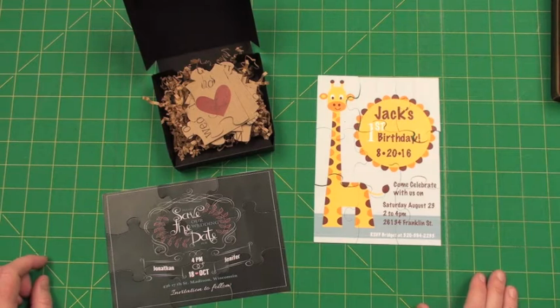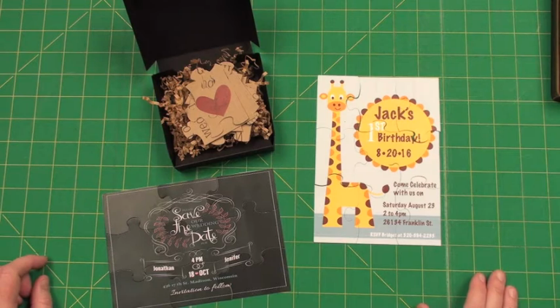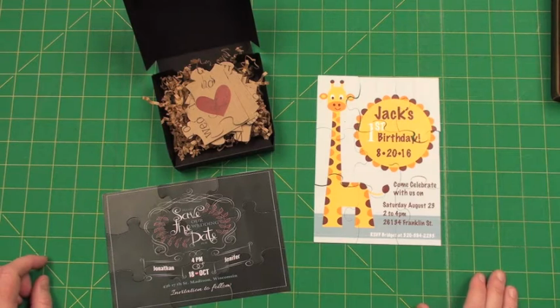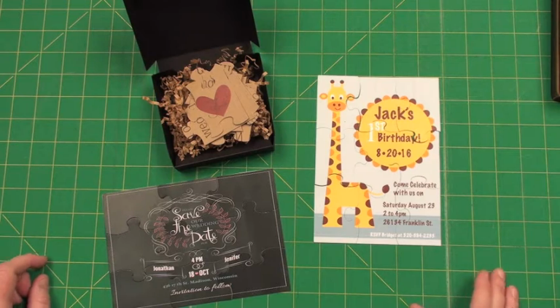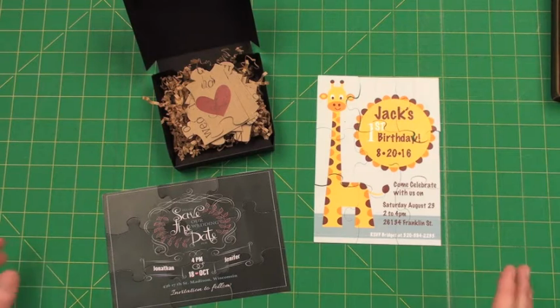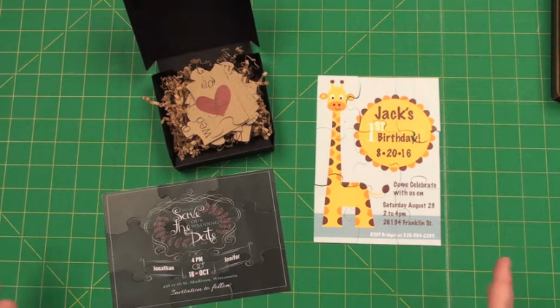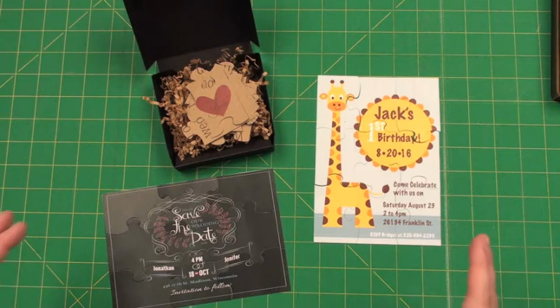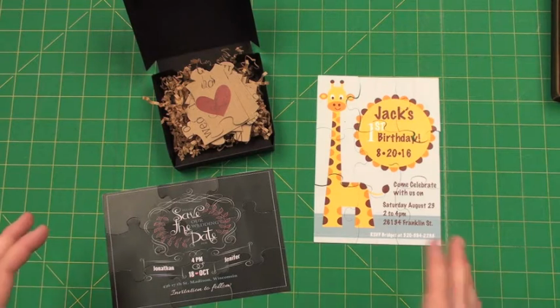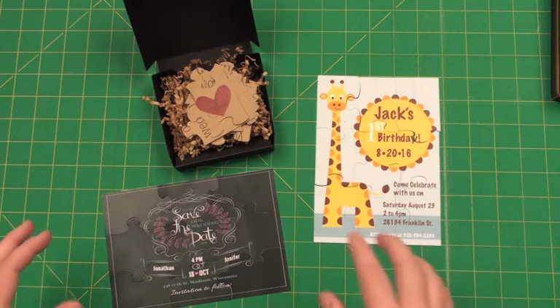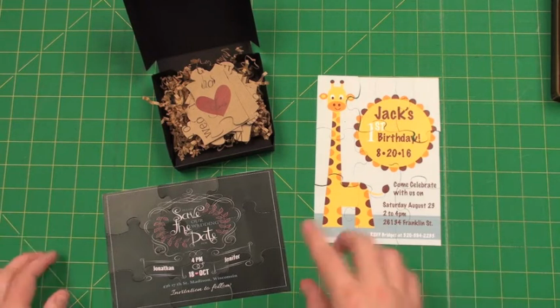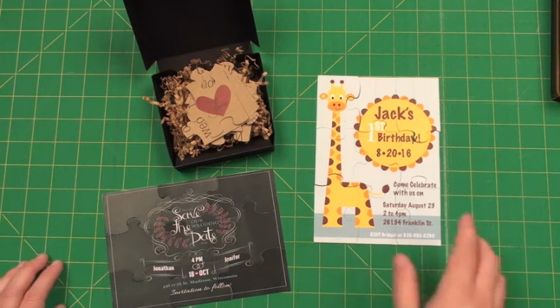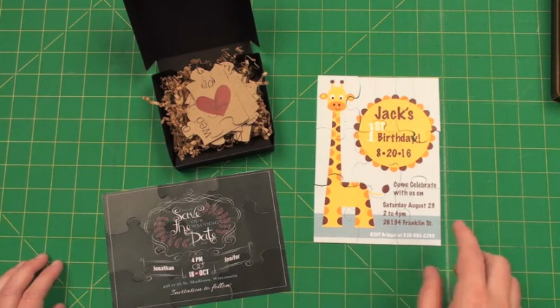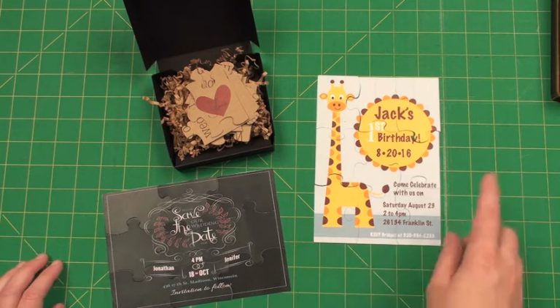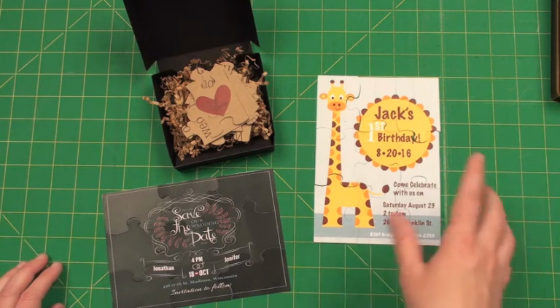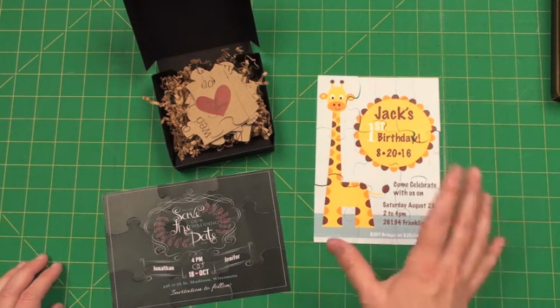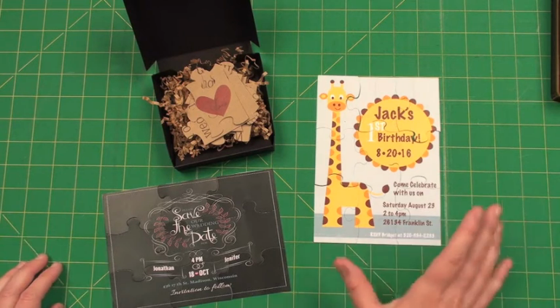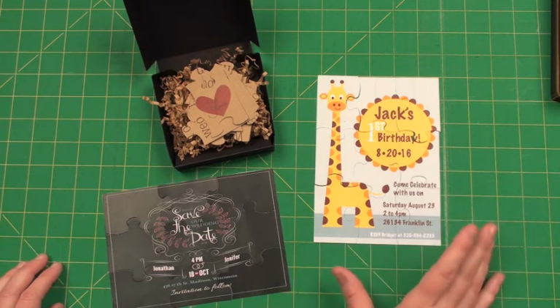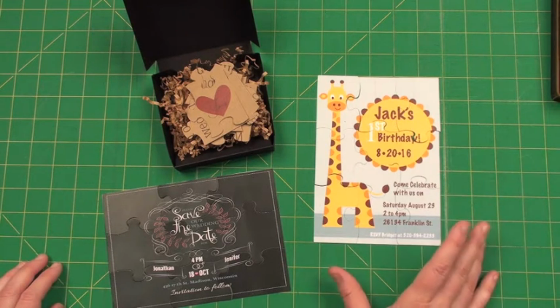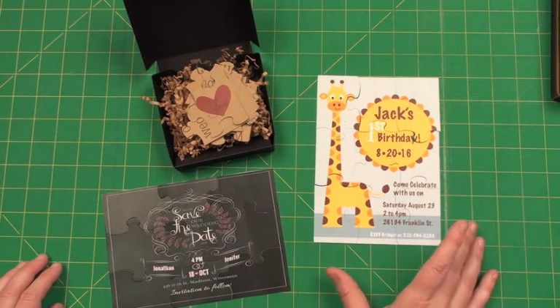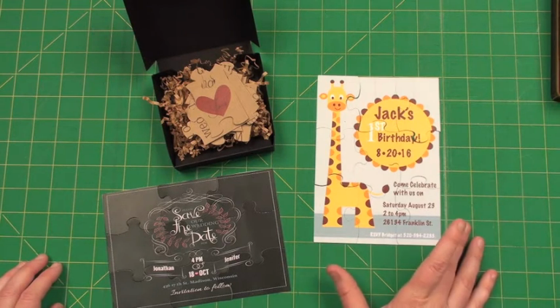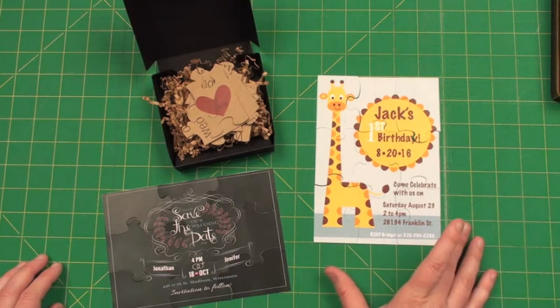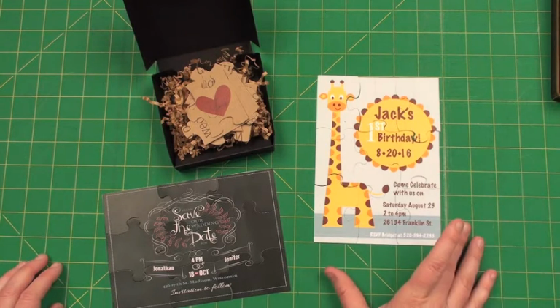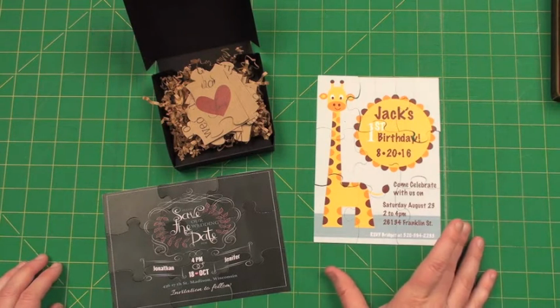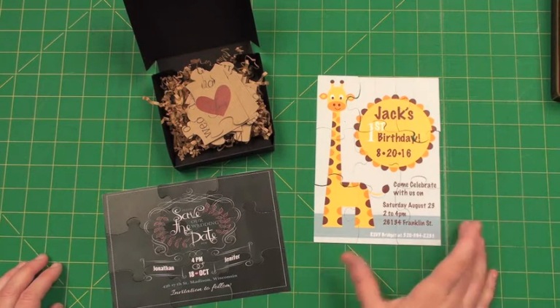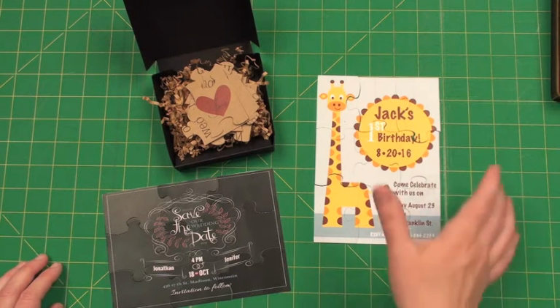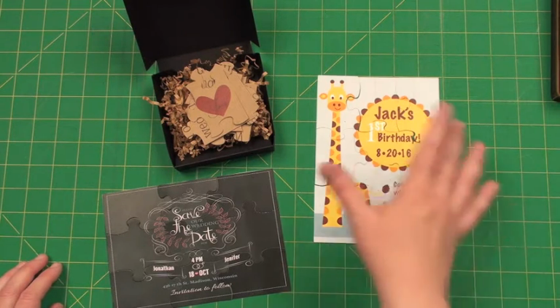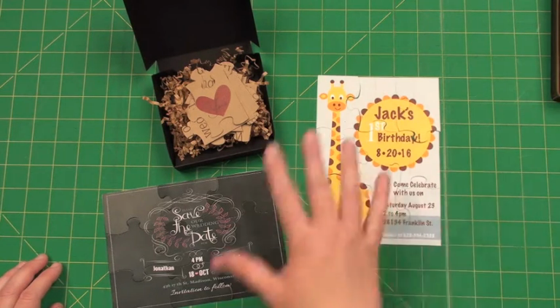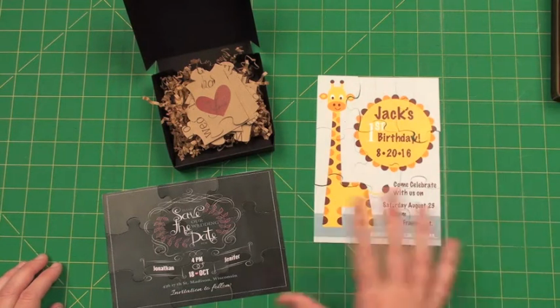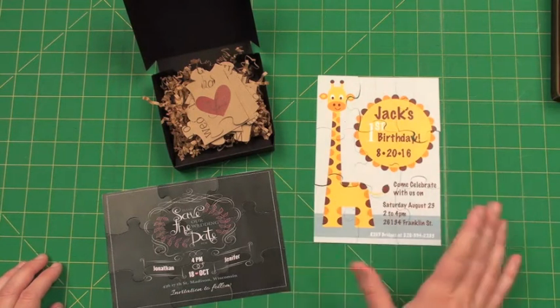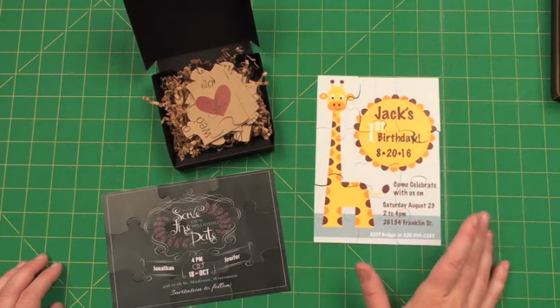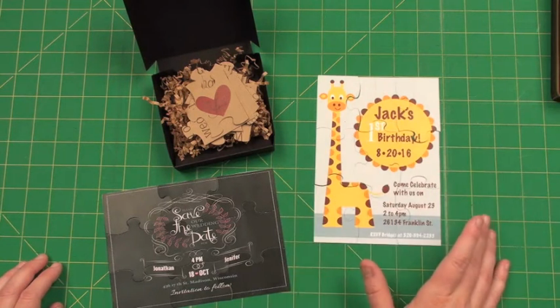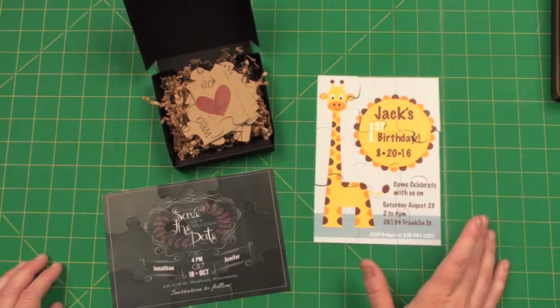This is new, but it is an A7, which means it's five by seven when it is assembled.